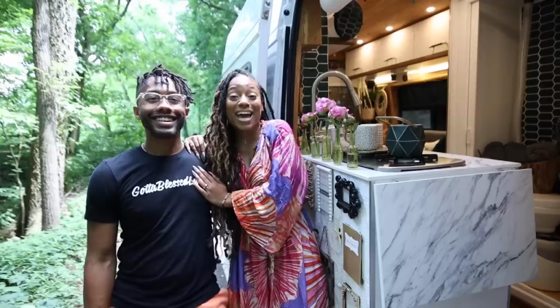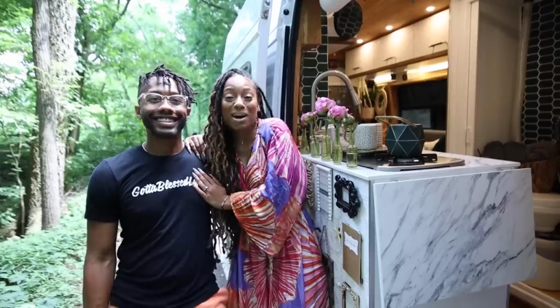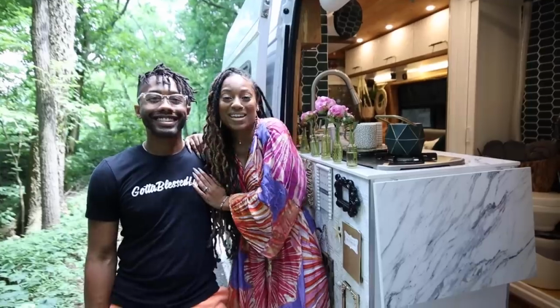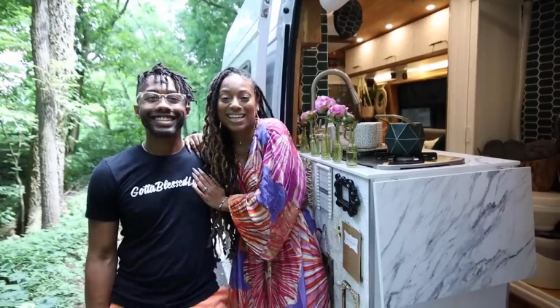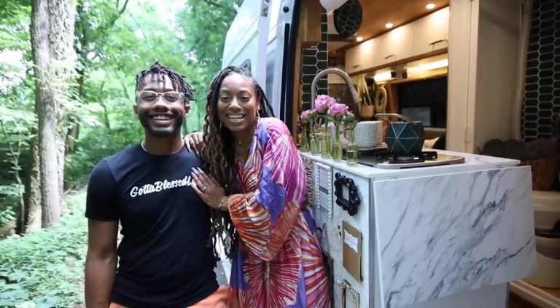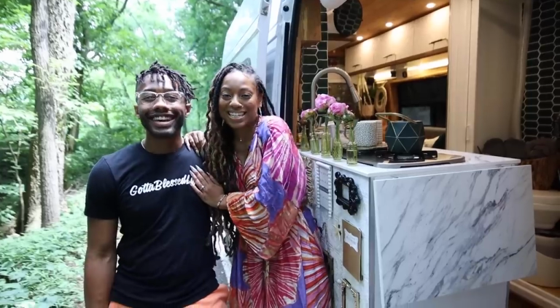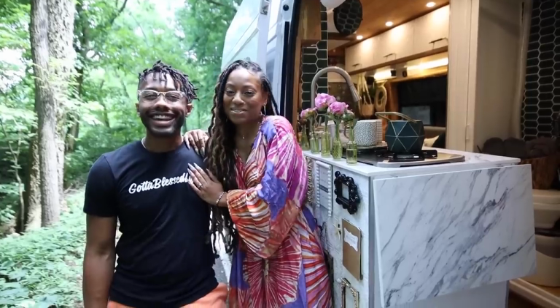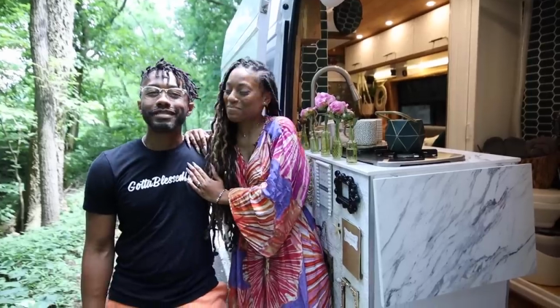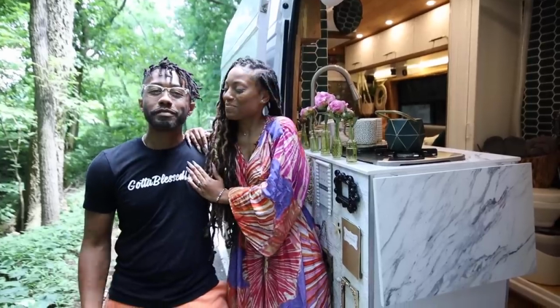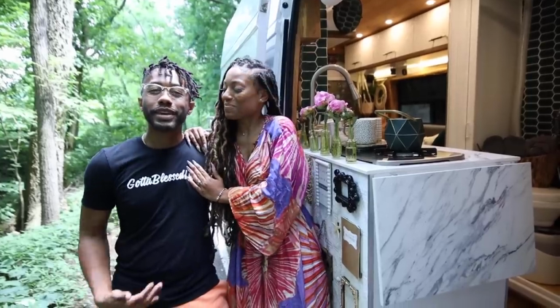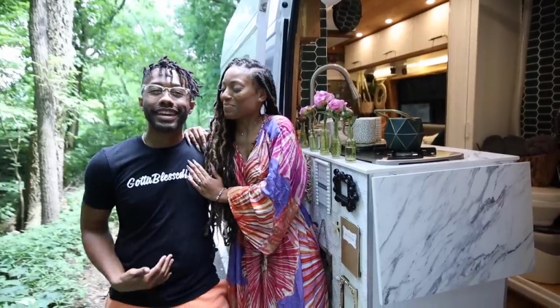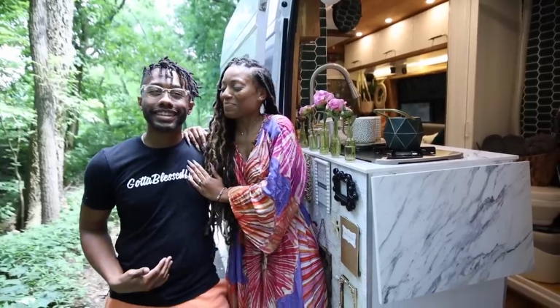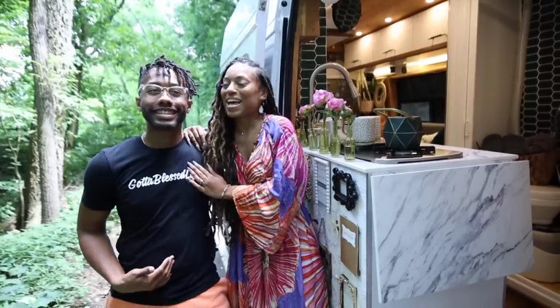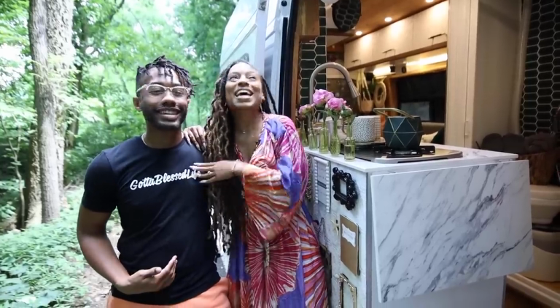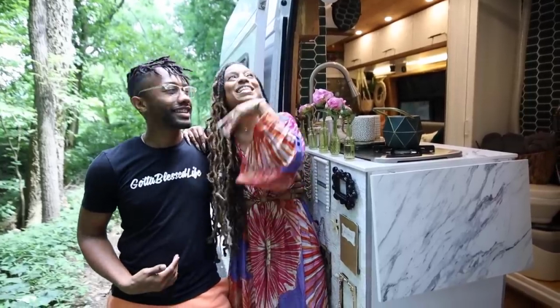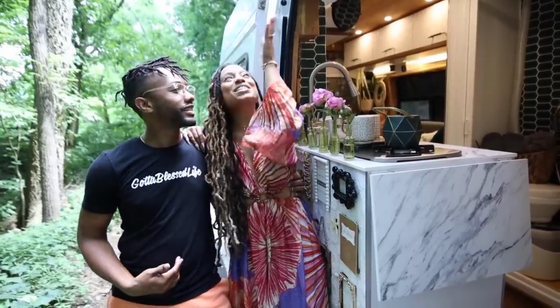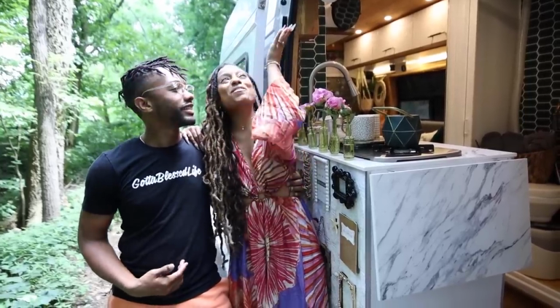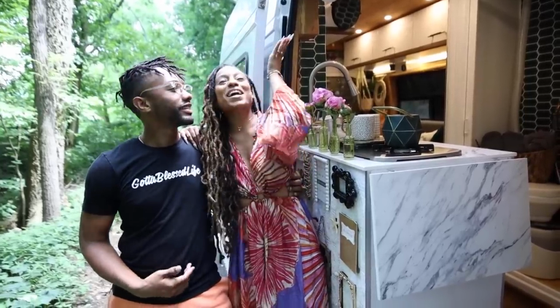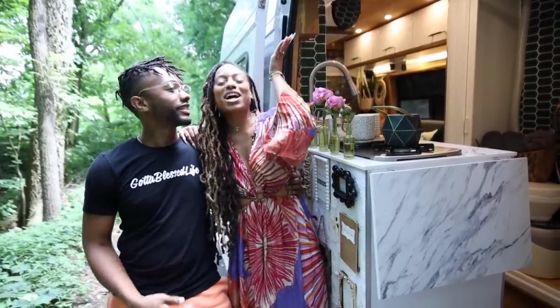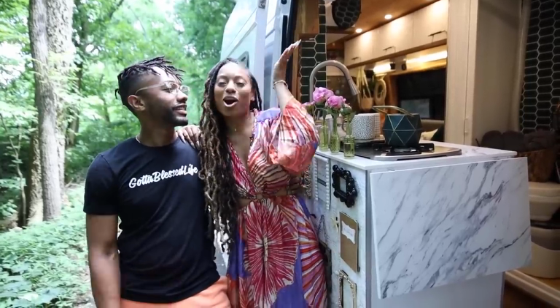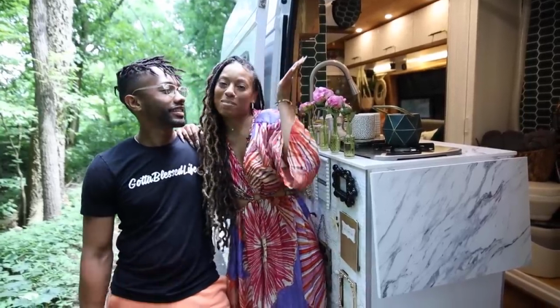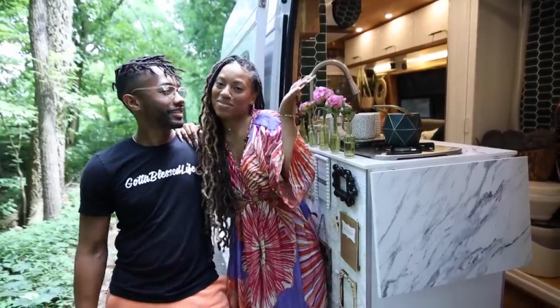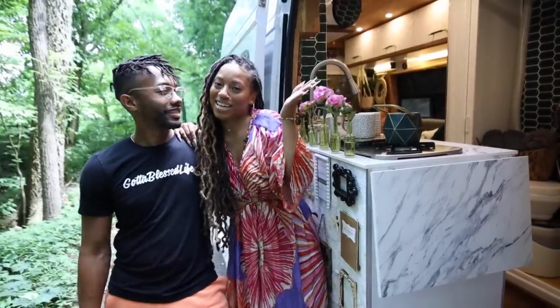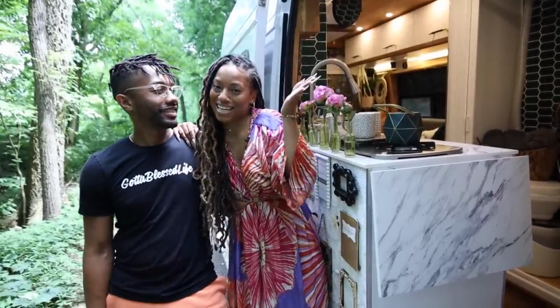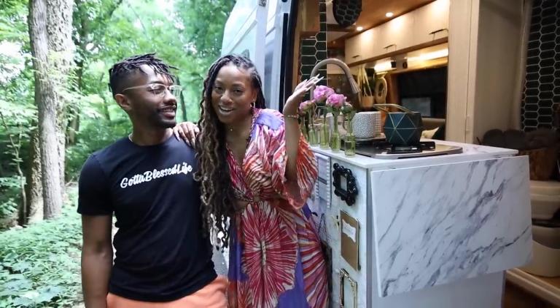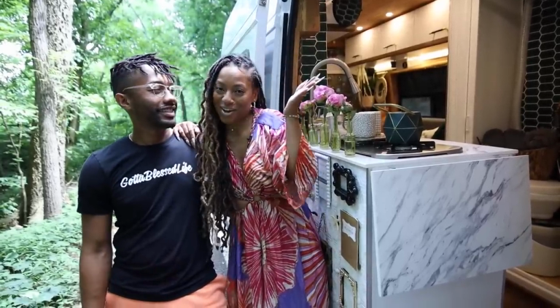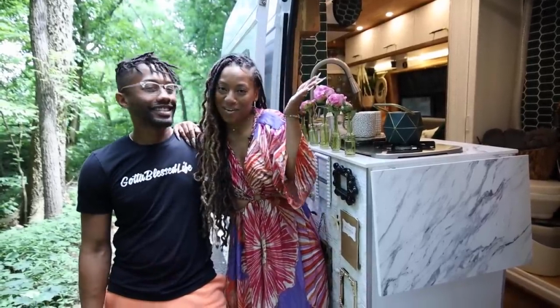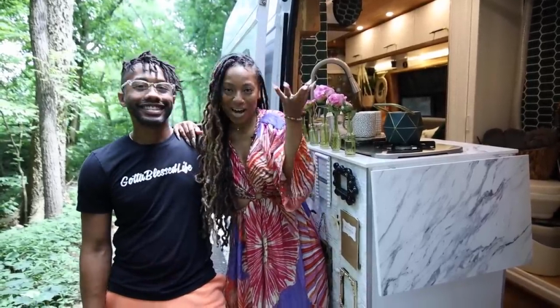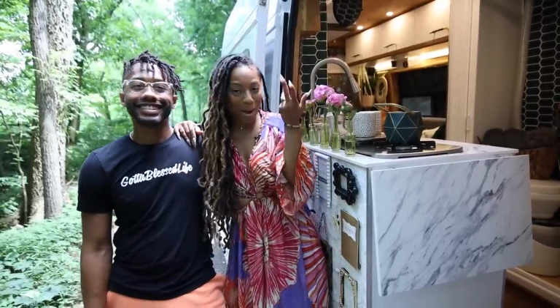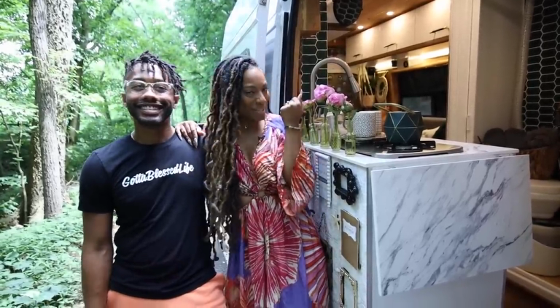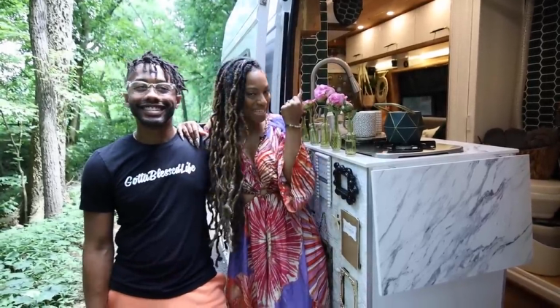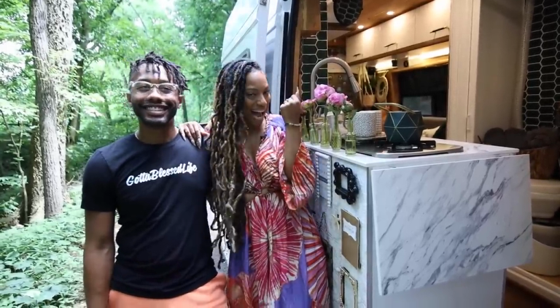Hey, I'm Nikki. And I'm Emmaus. And this is our van, Carmen Vandiego. Come inside.